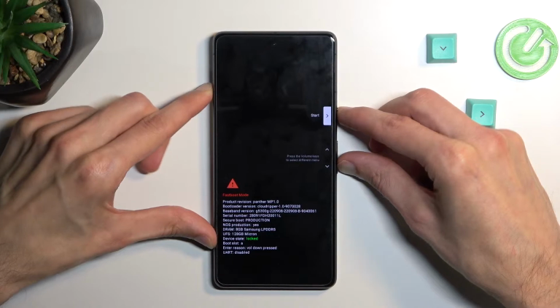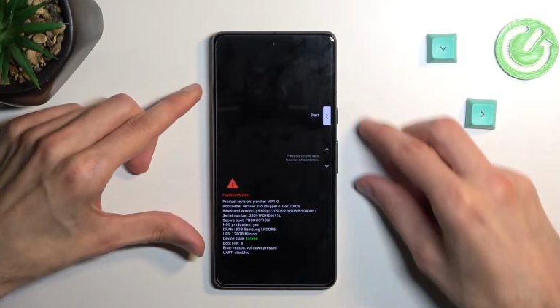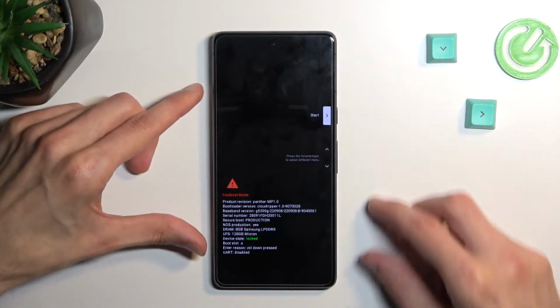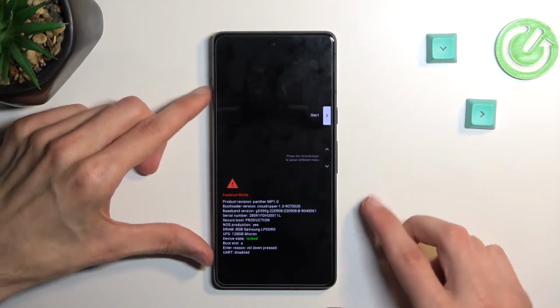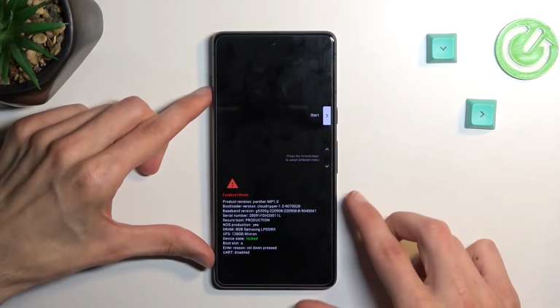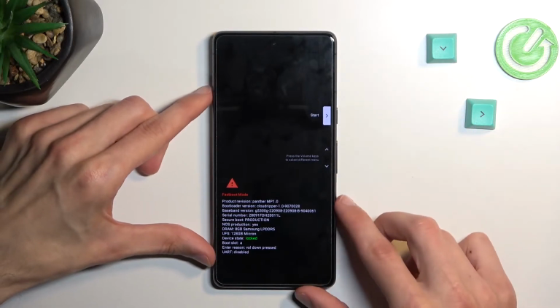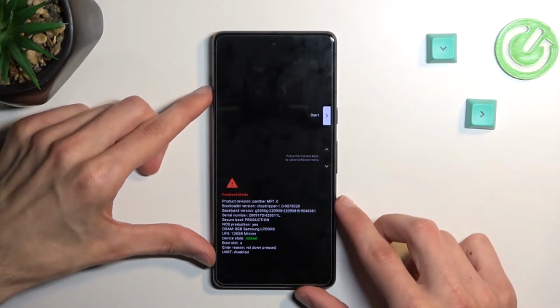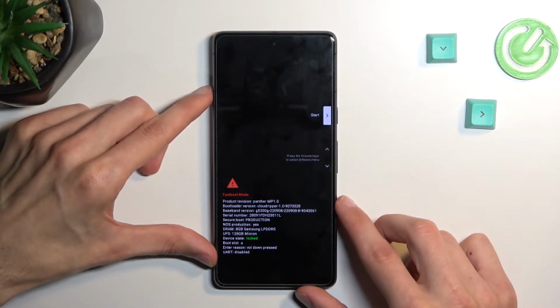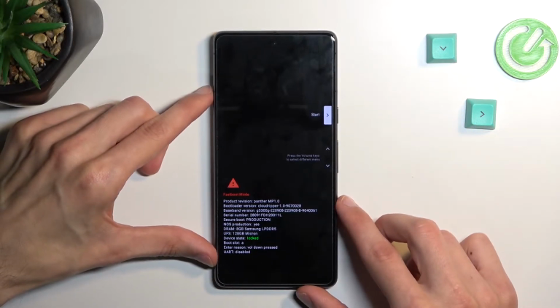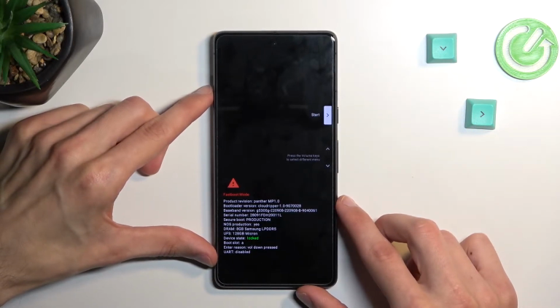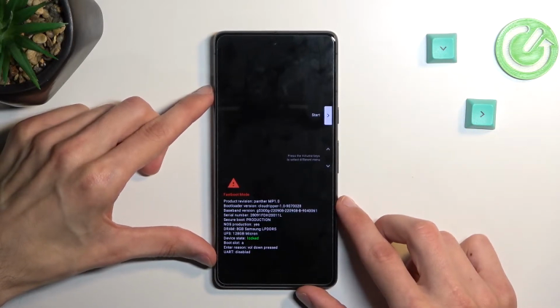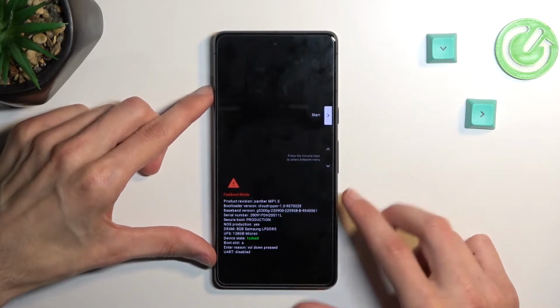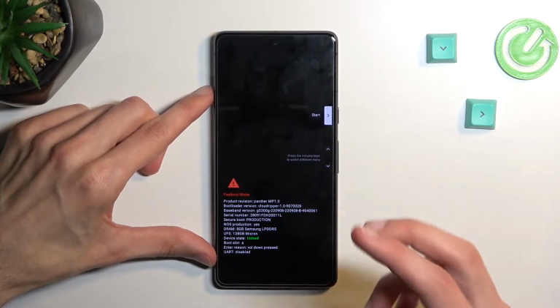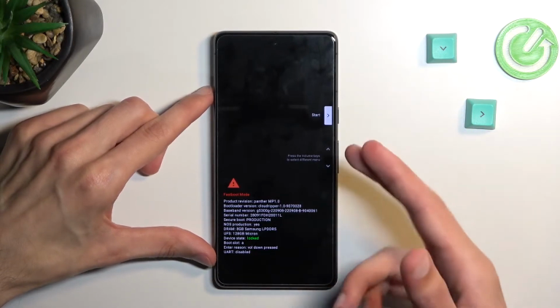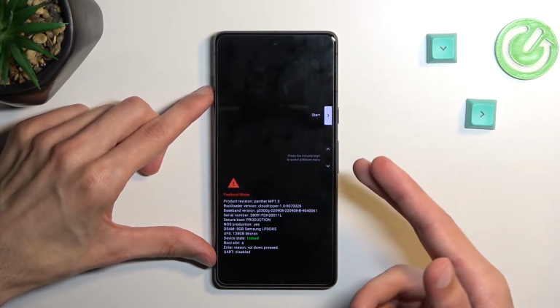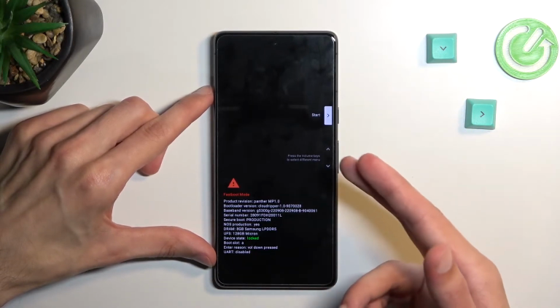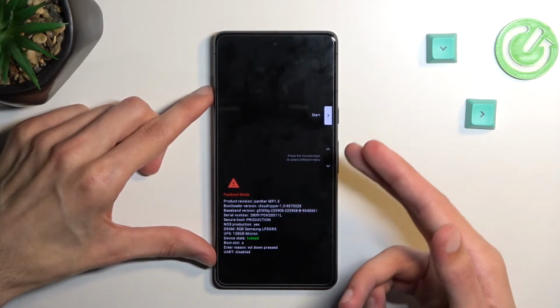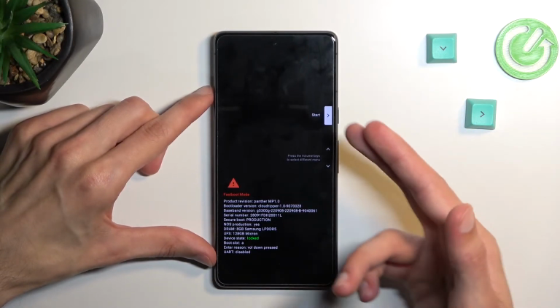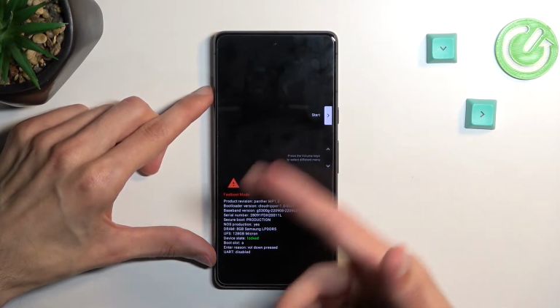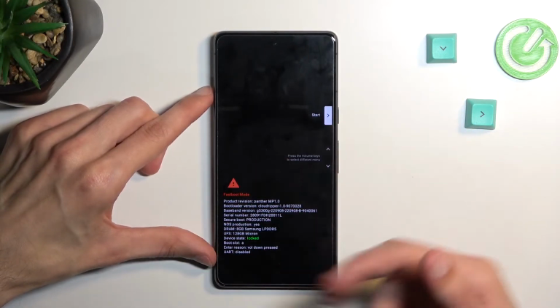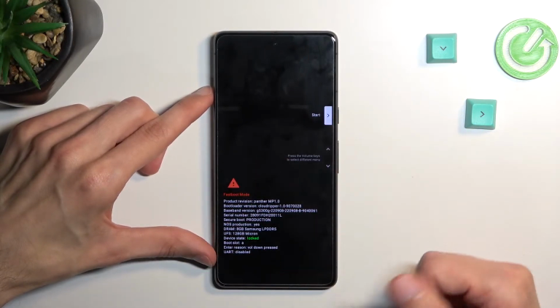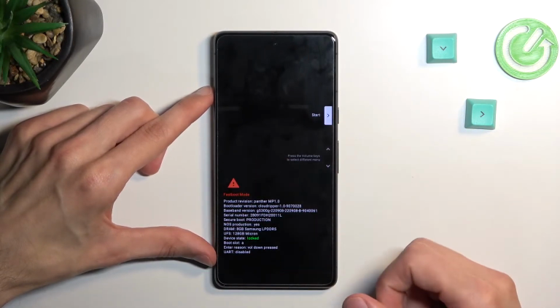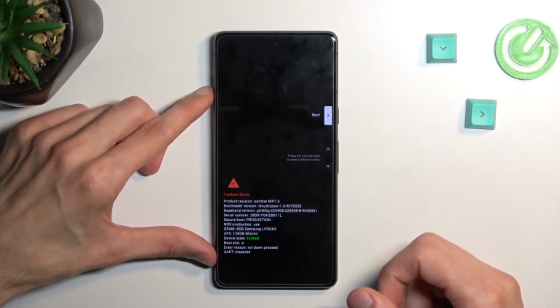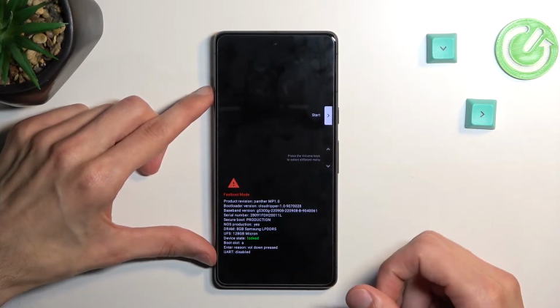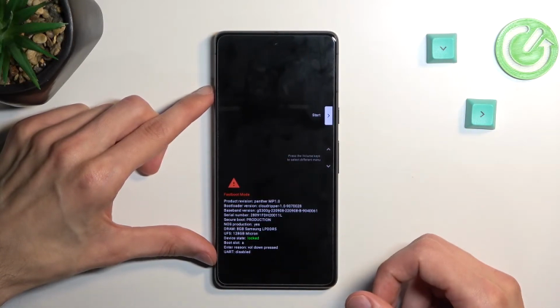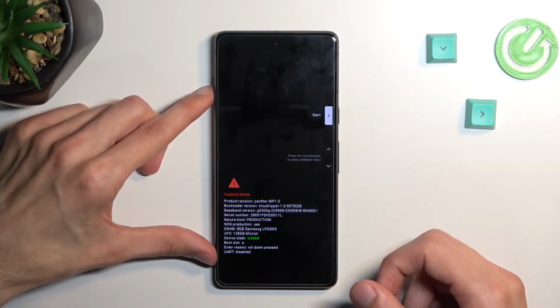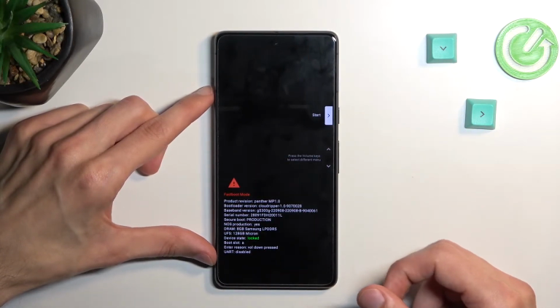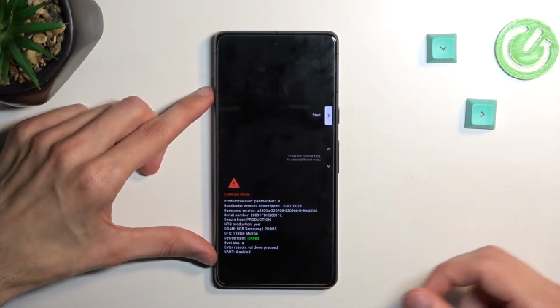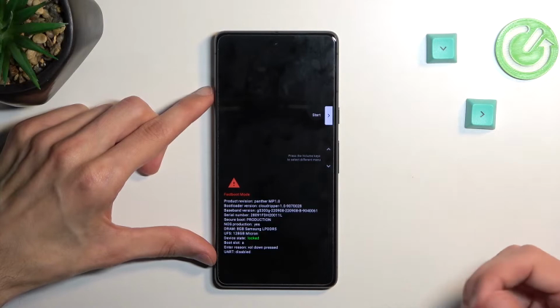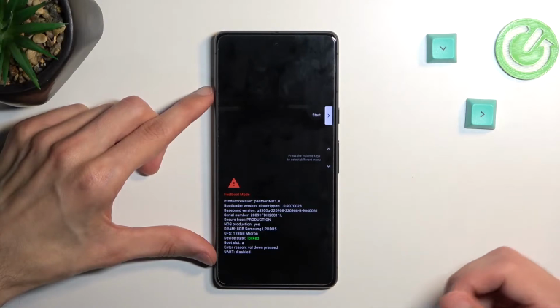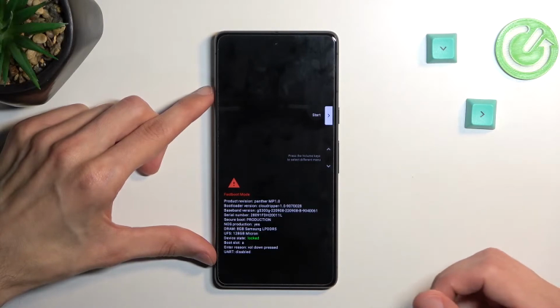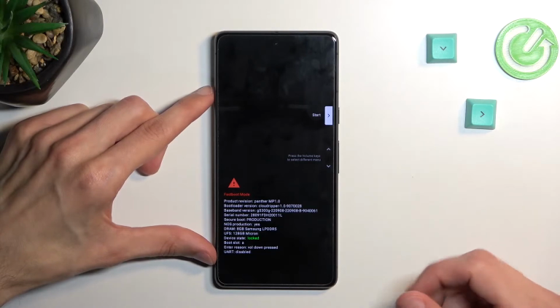From there, once you hold them, you should get this mode straight away. So this is our bootloader.